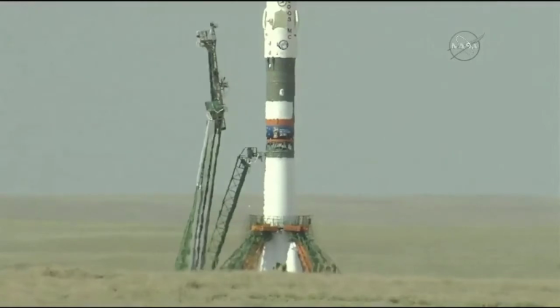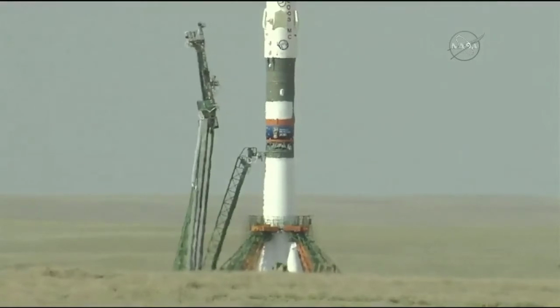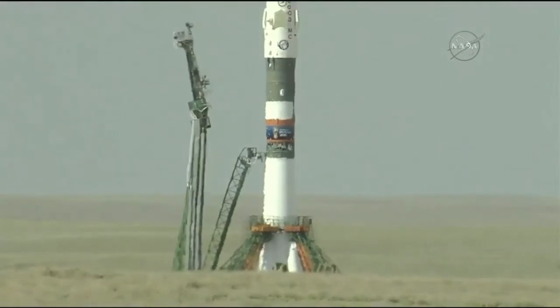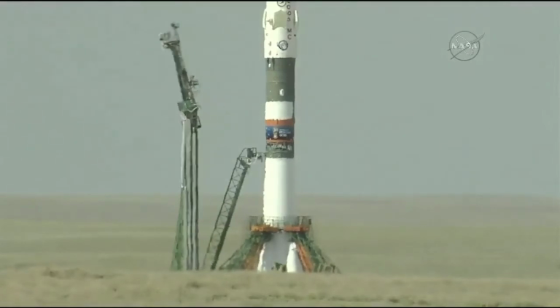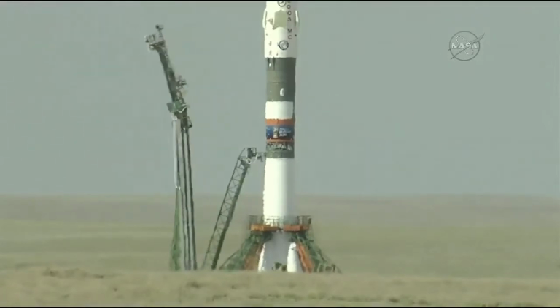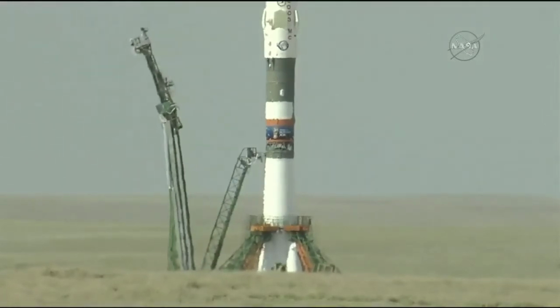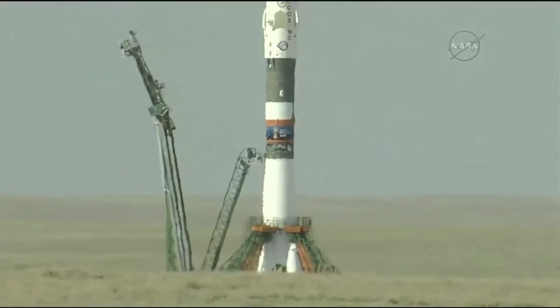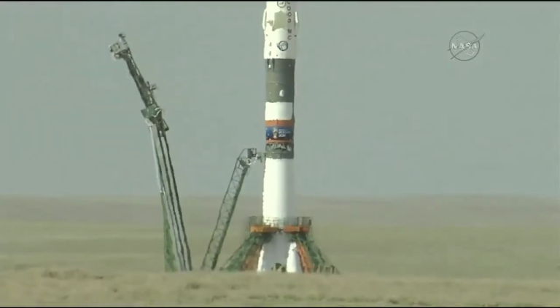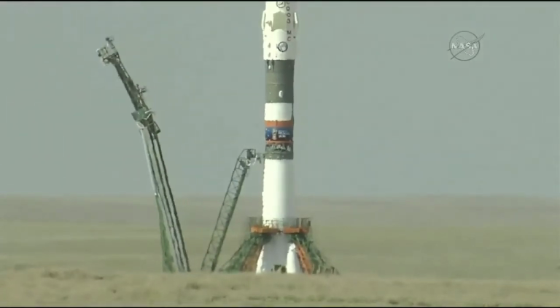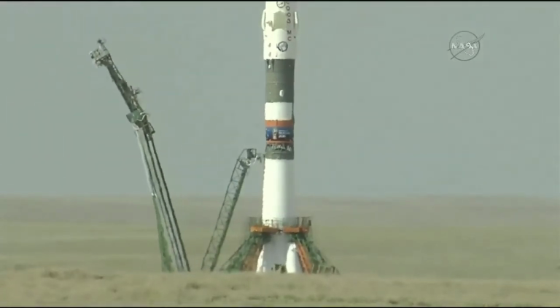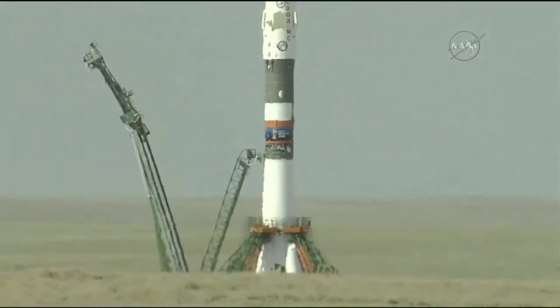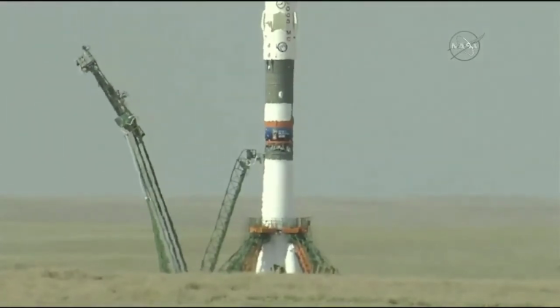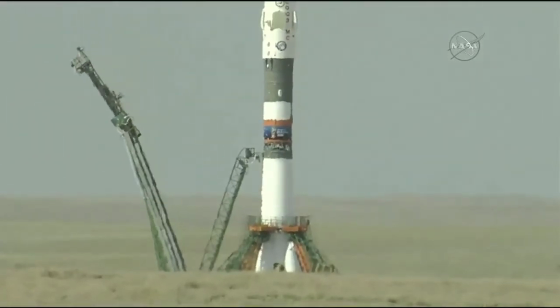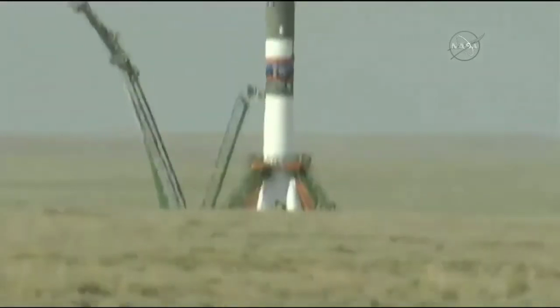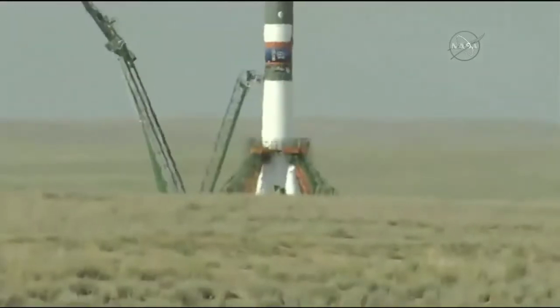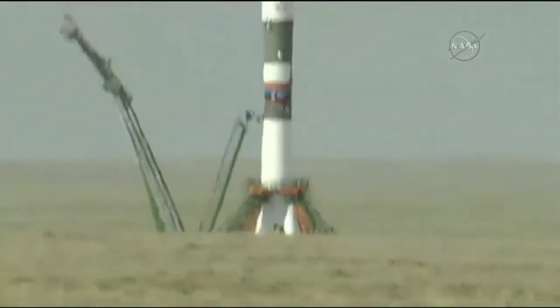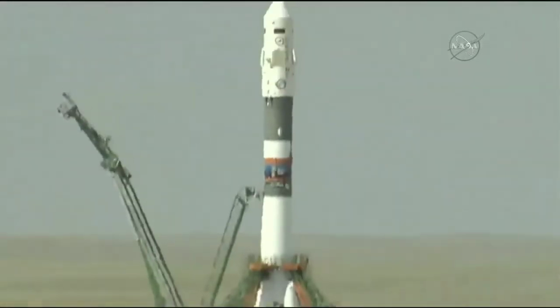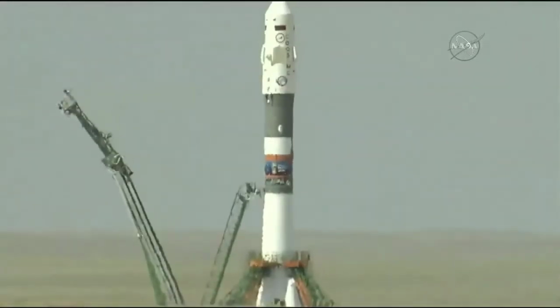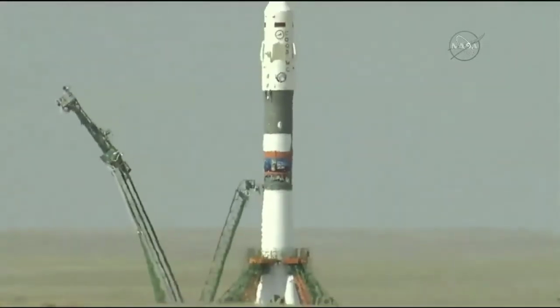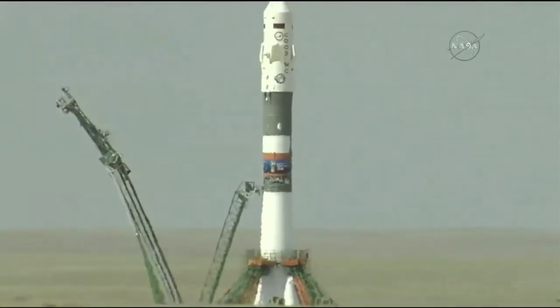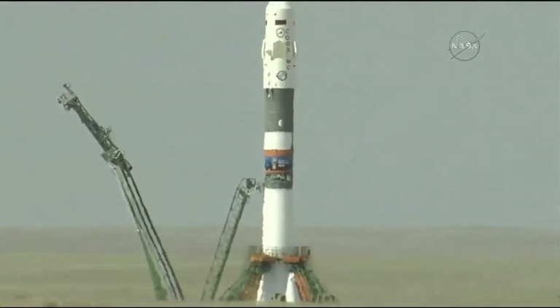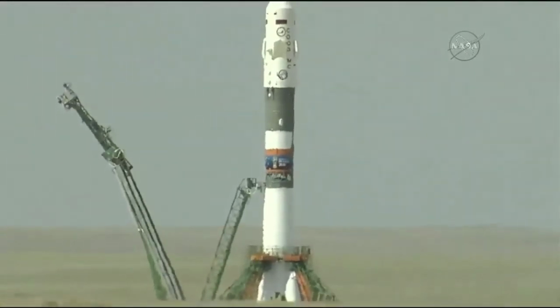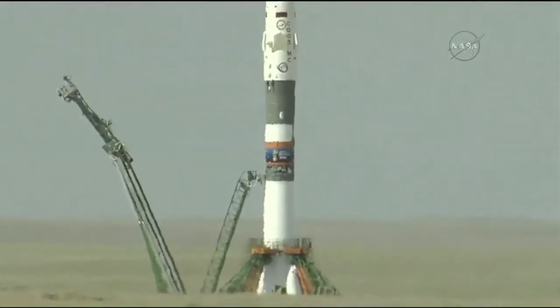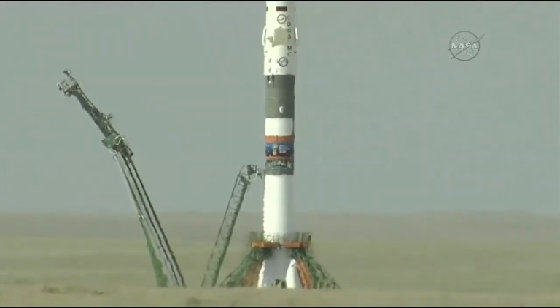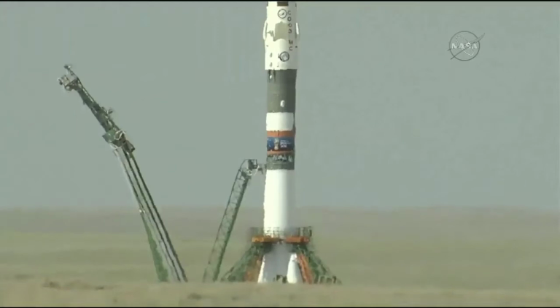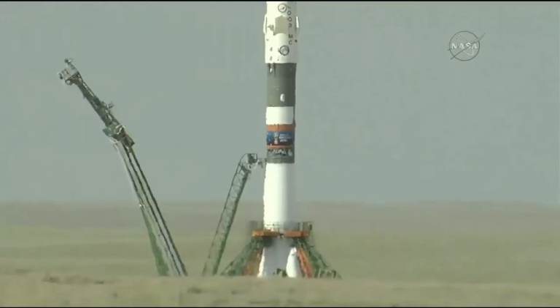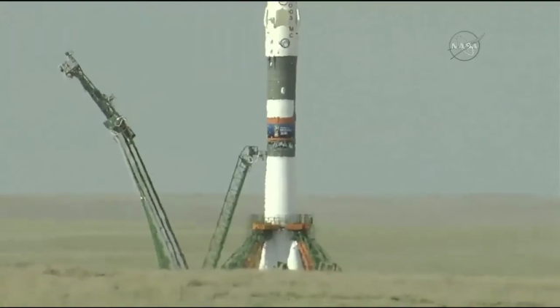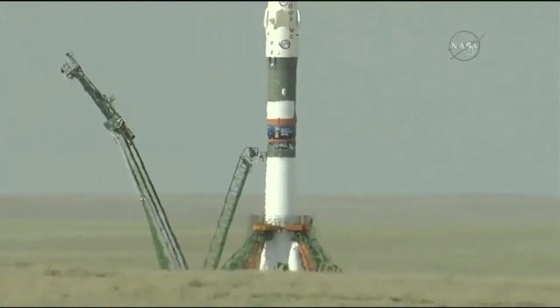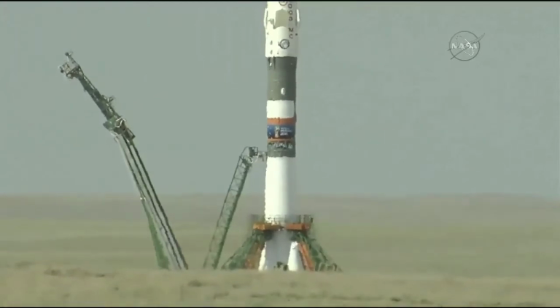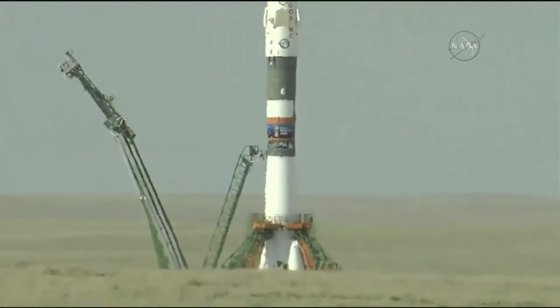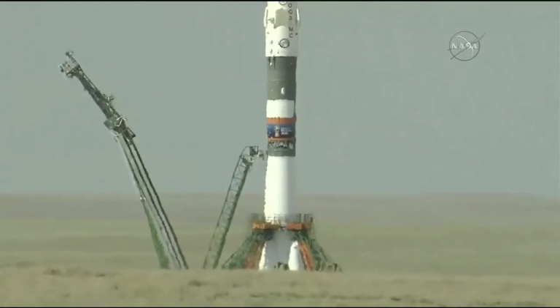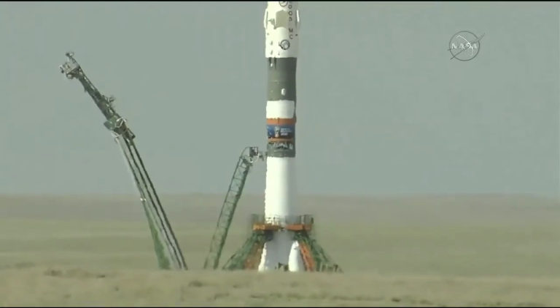40 seconds away. That's the first umbilical tower separating from the booster. Auto sequence start is now underway.